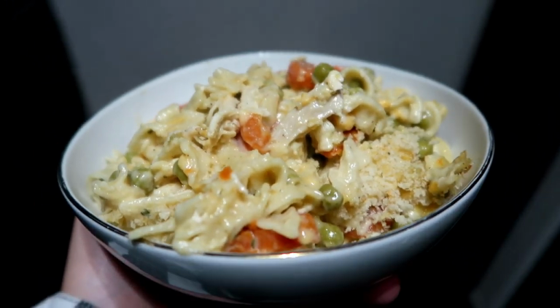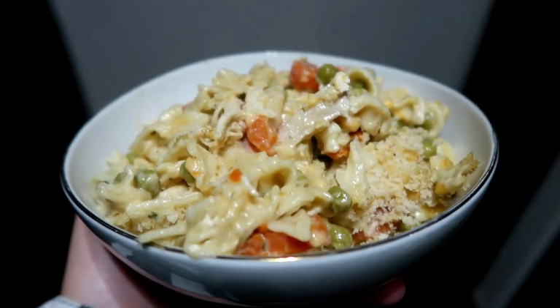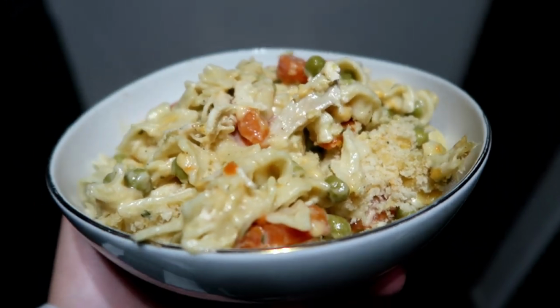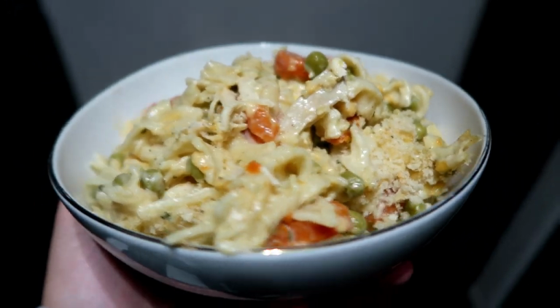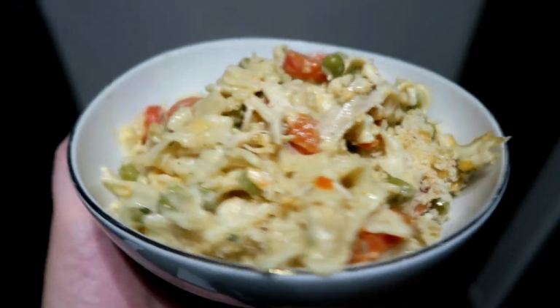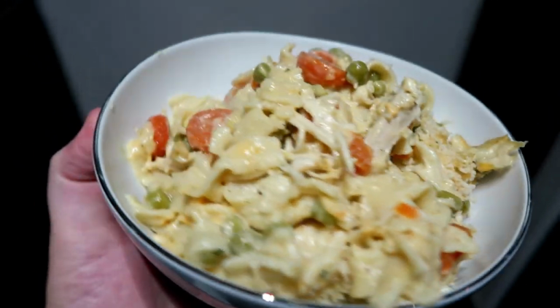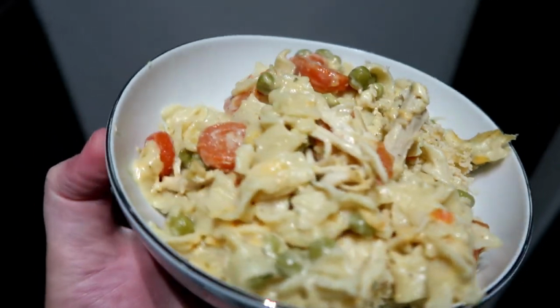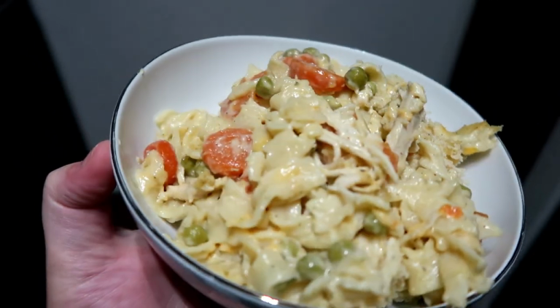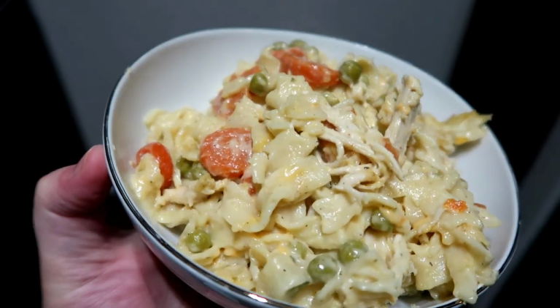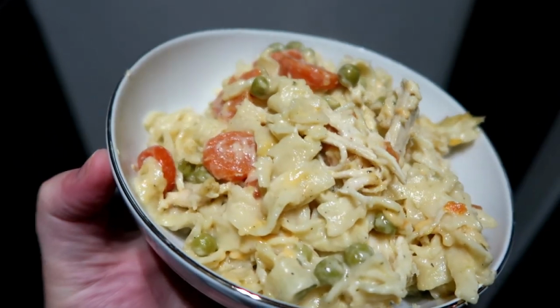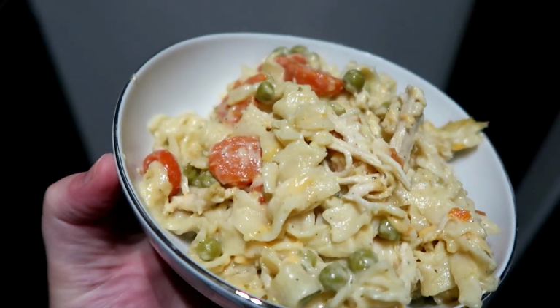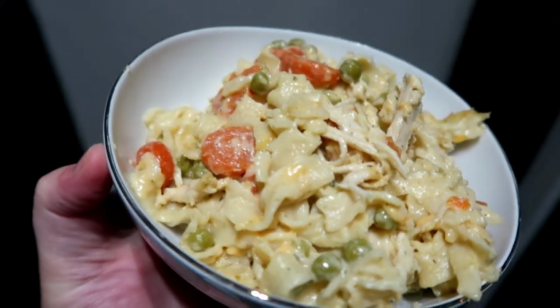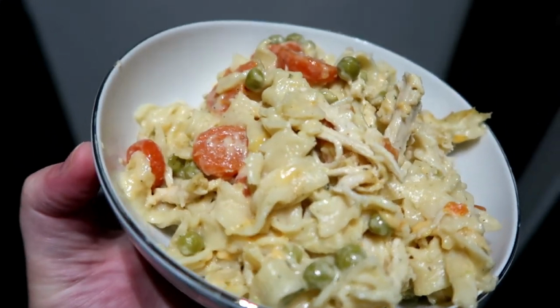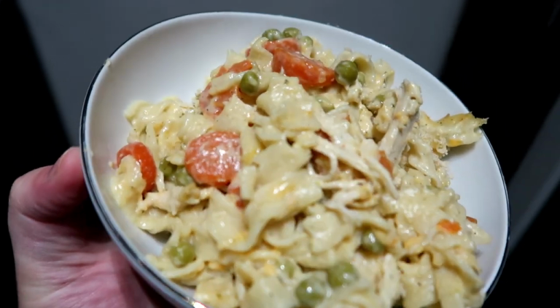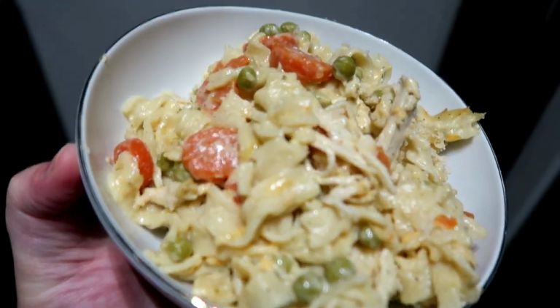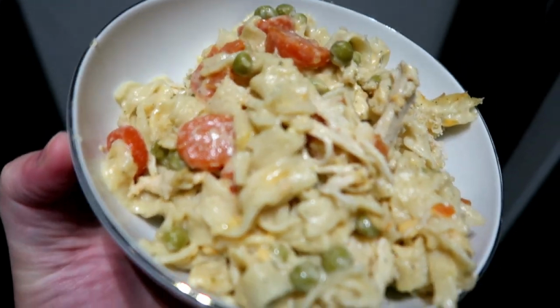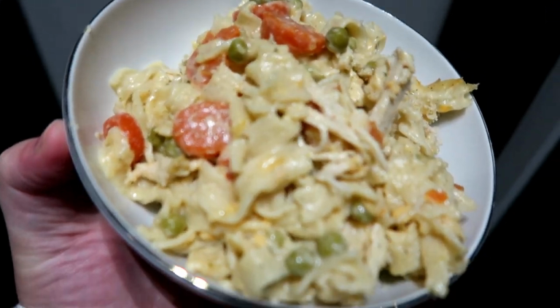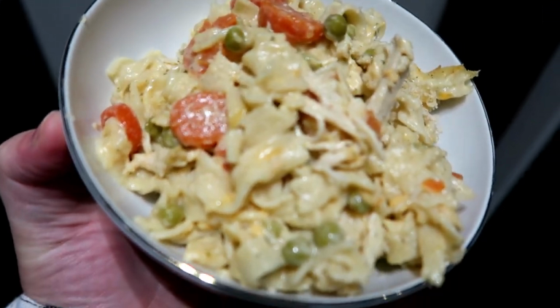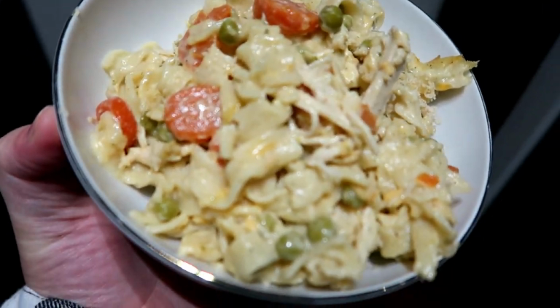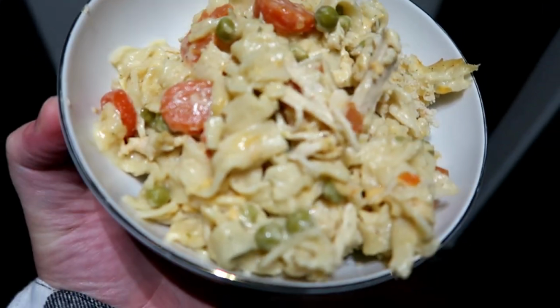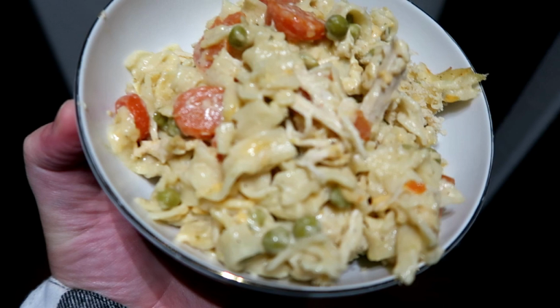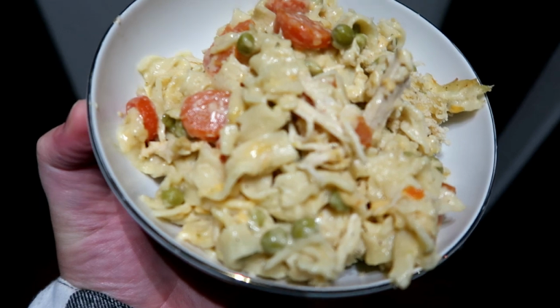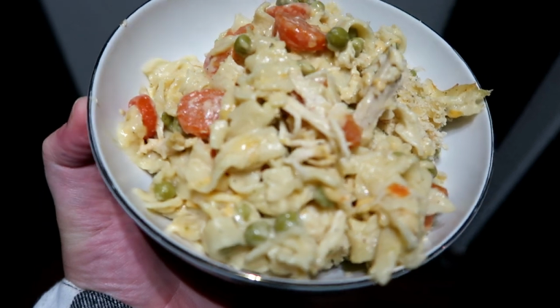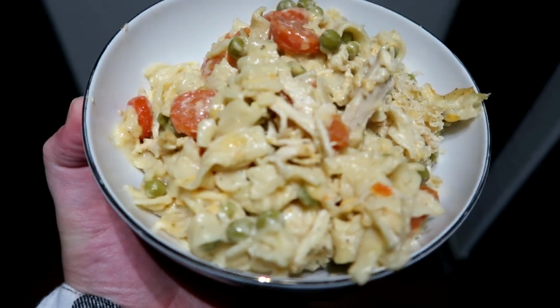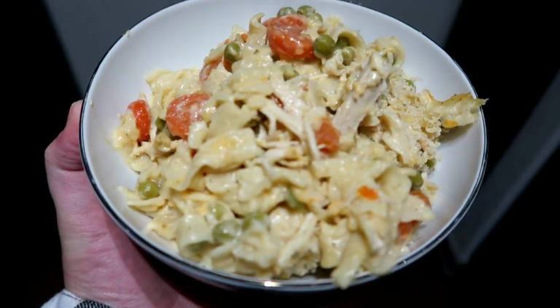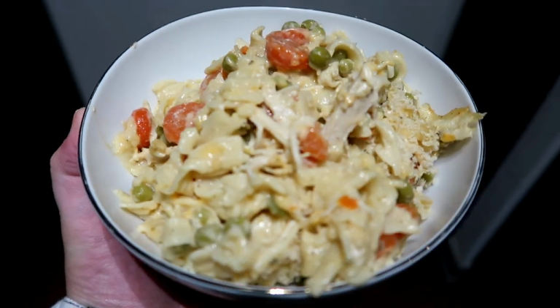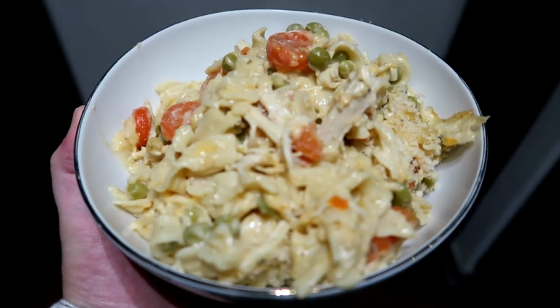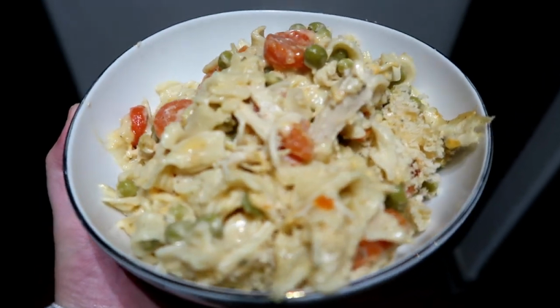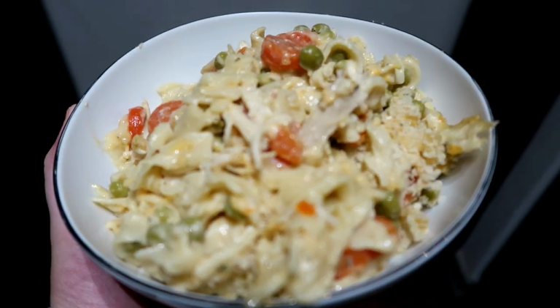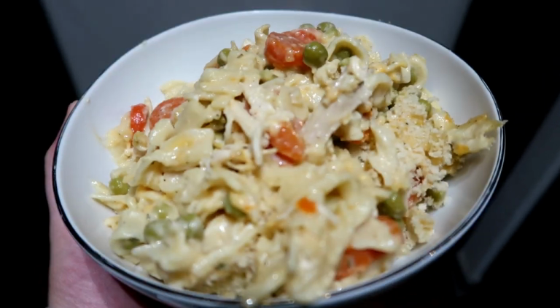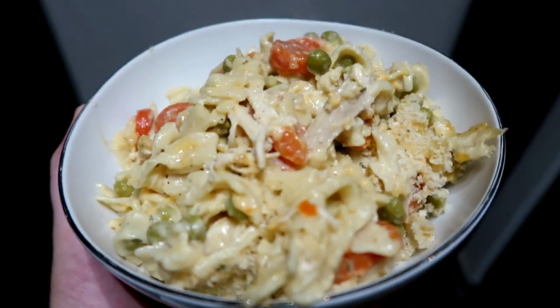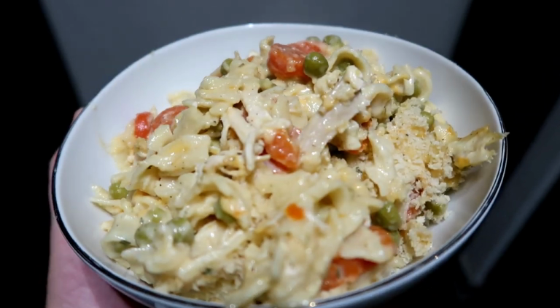My youngest daughter, who never eats vegetables or meat, loved it though. So you win some, you lose some.